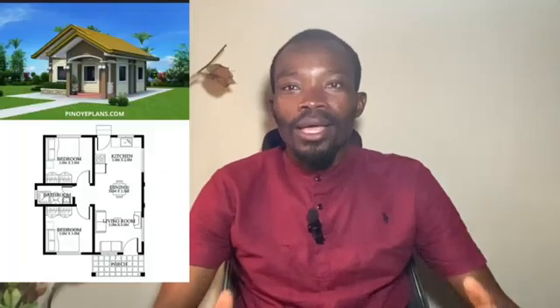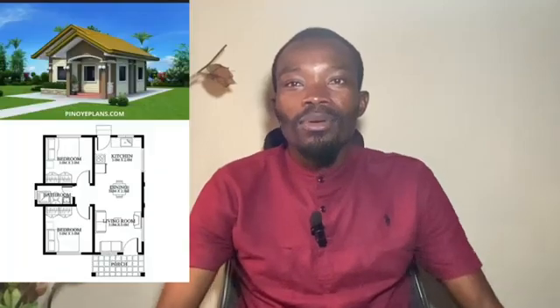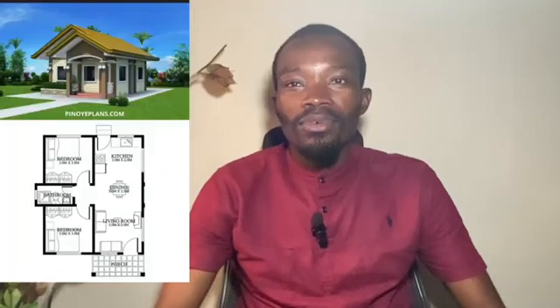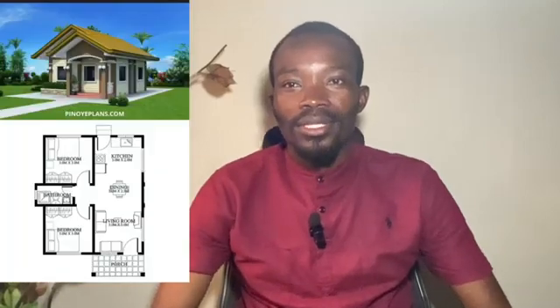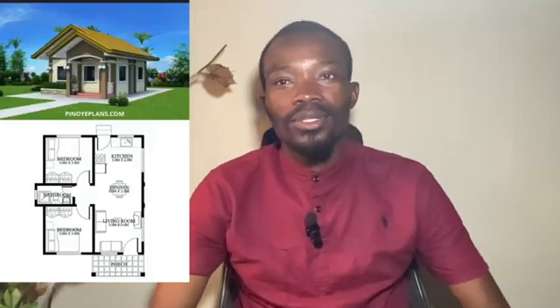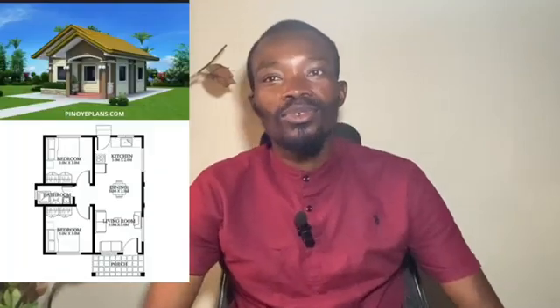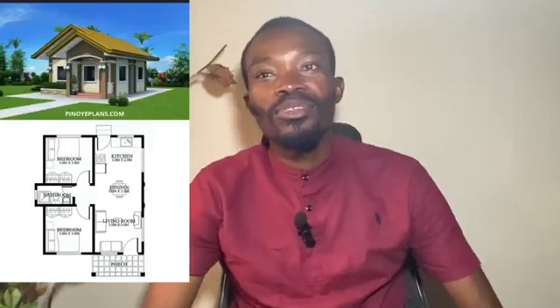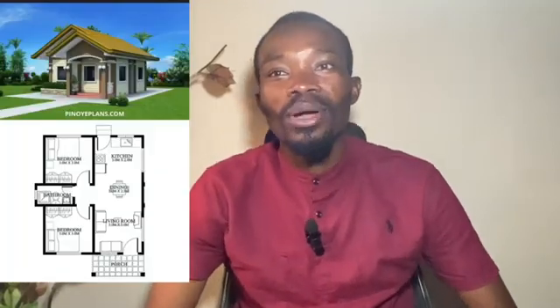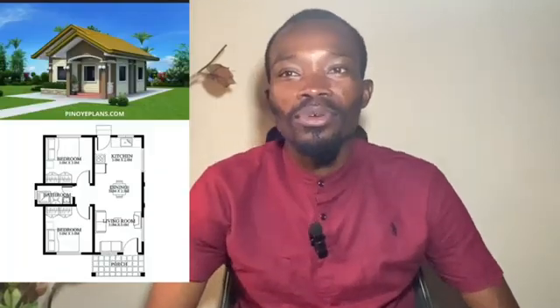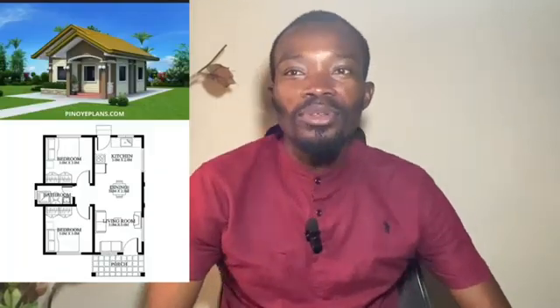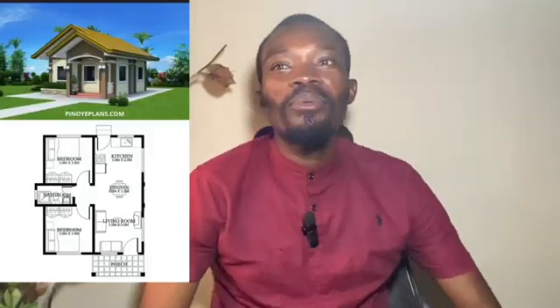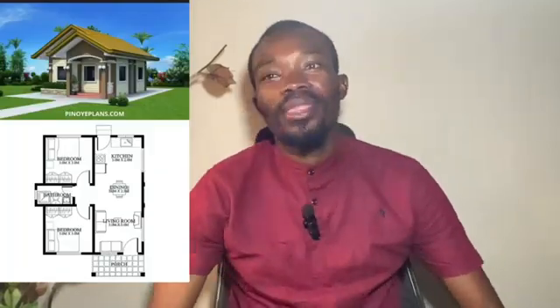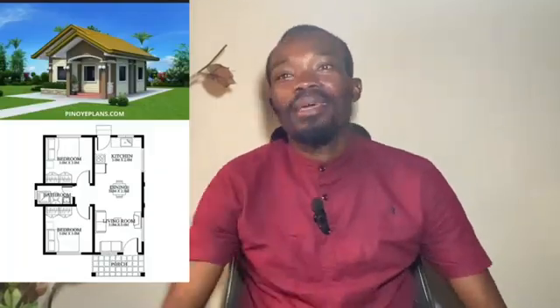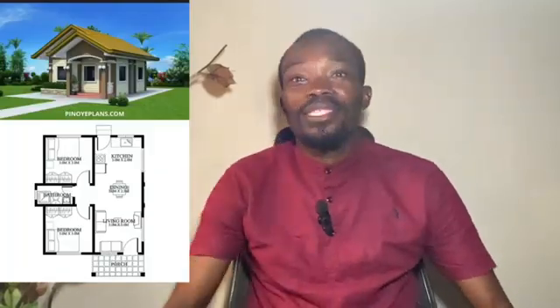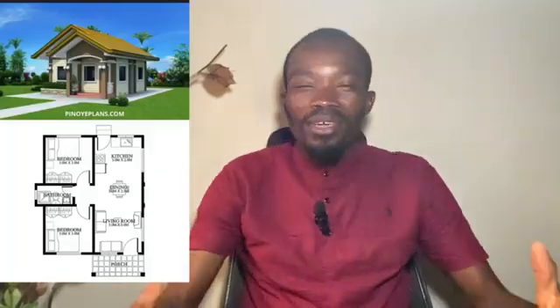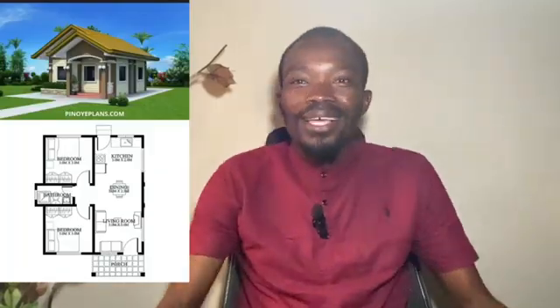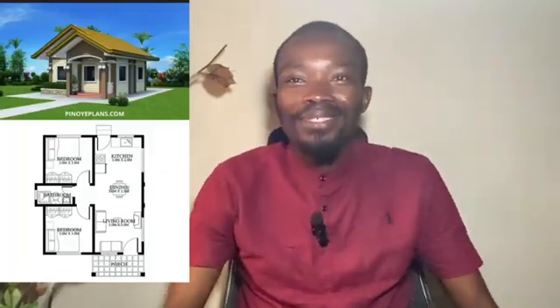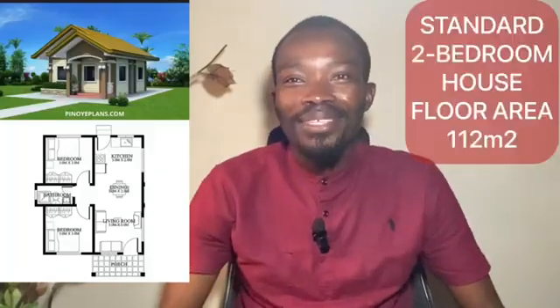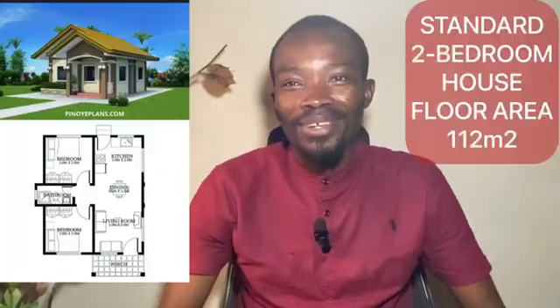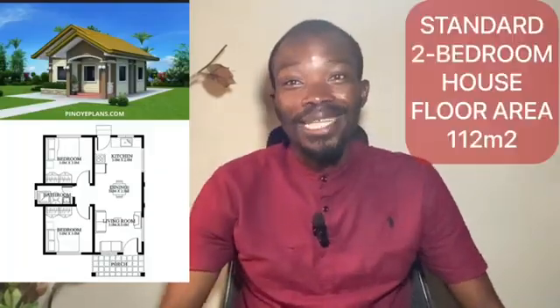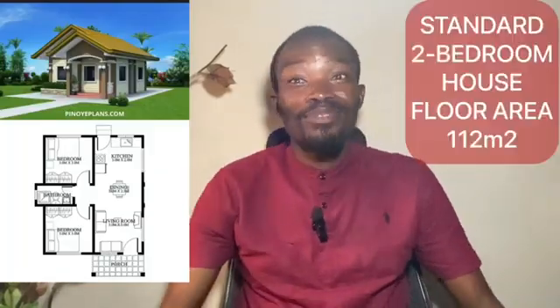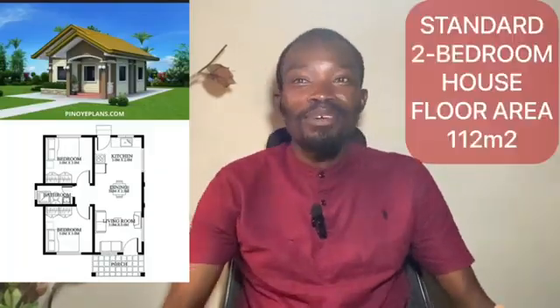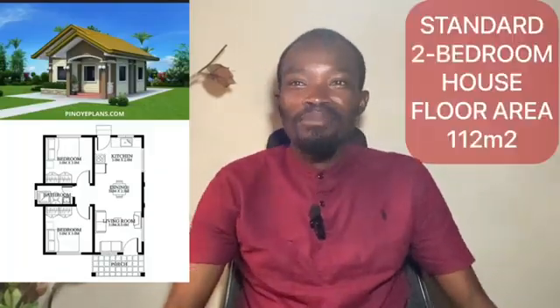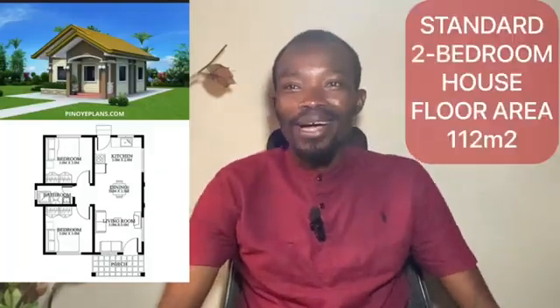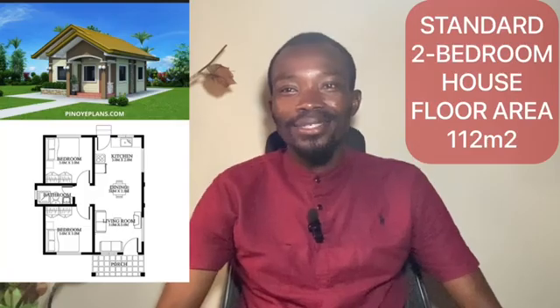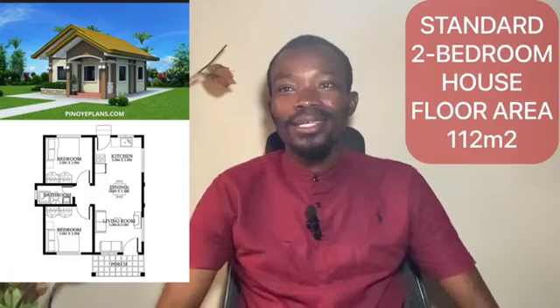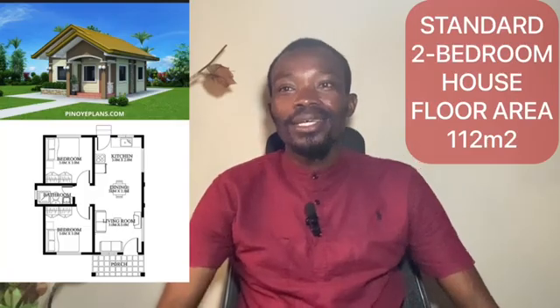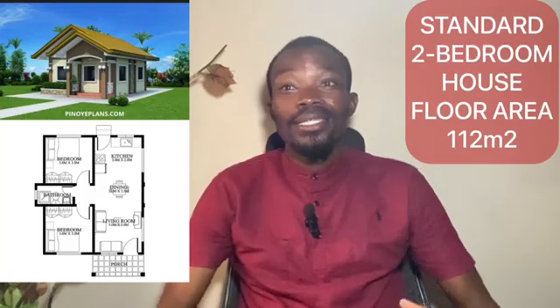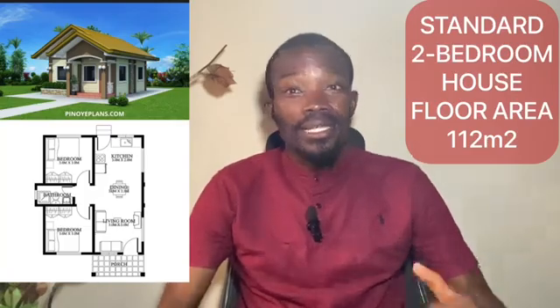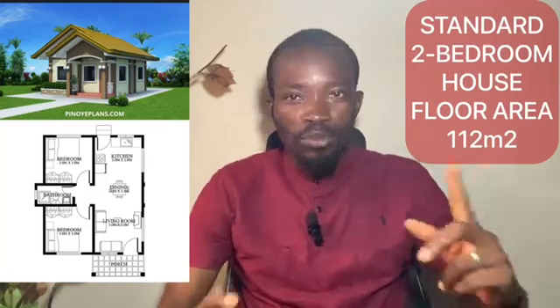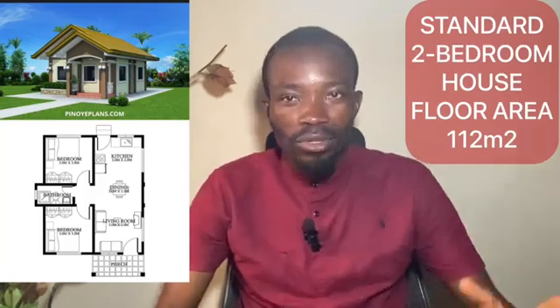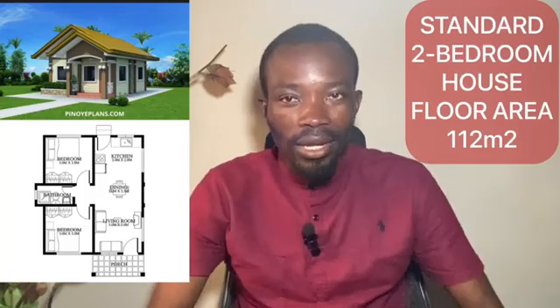Hello viewers, so today we are continuing with the material estimate for the standard two bedroom house. This is episode three.